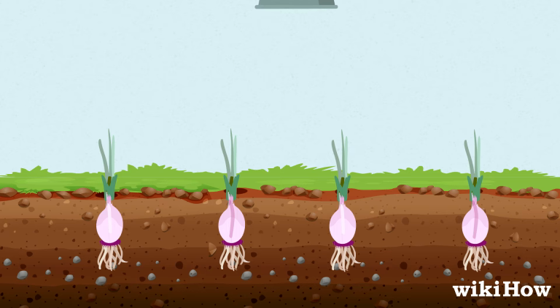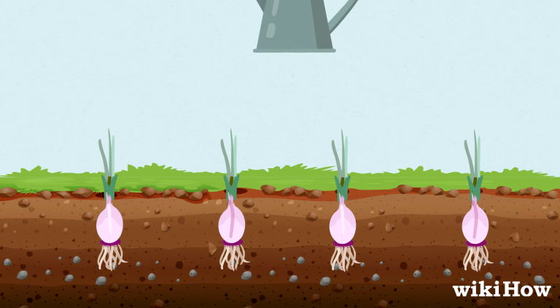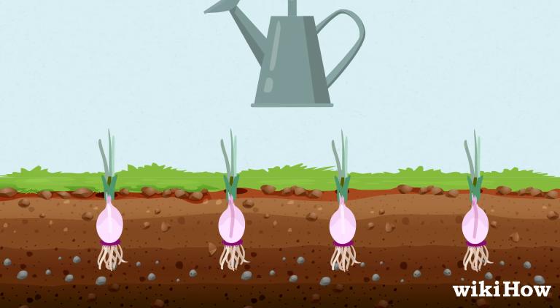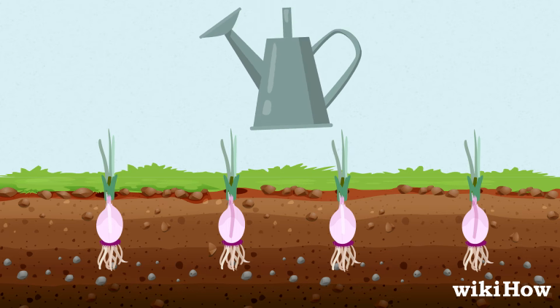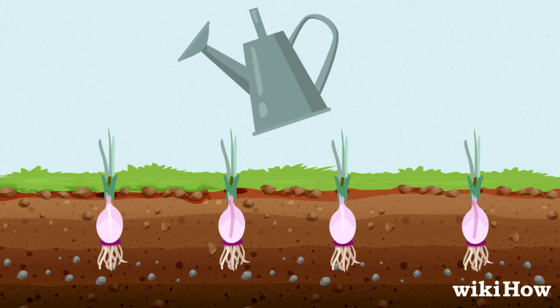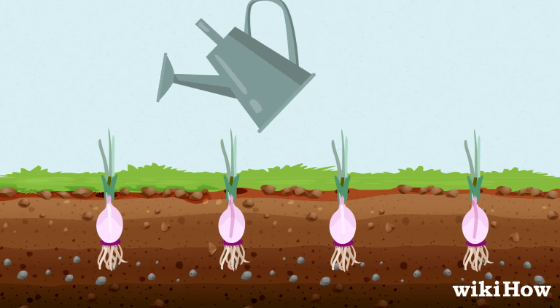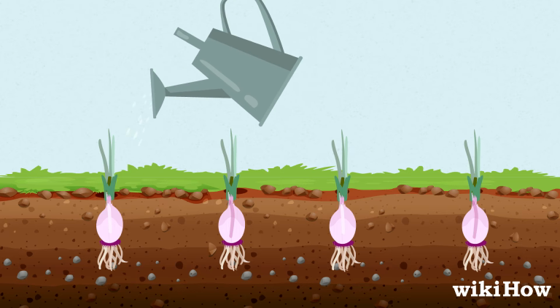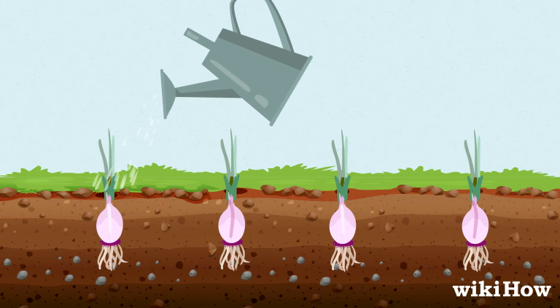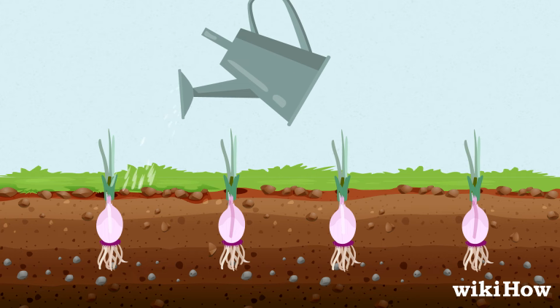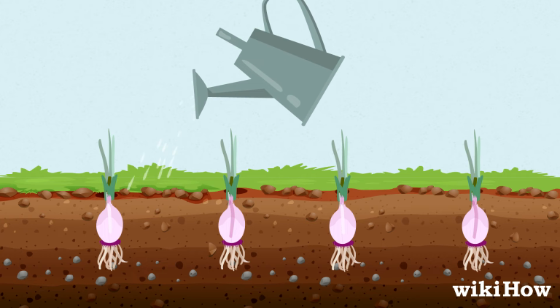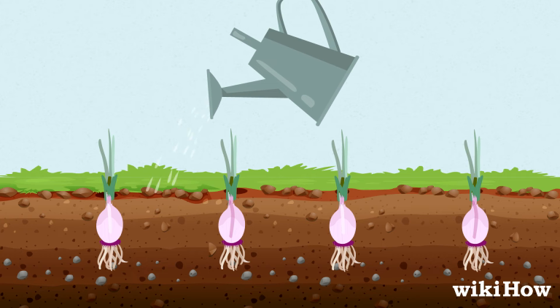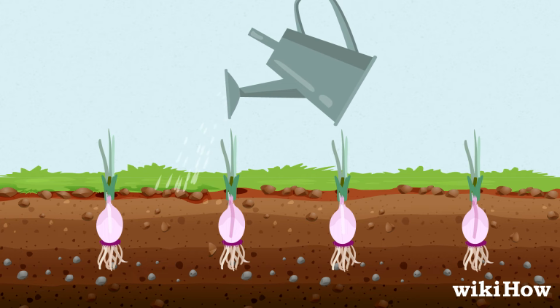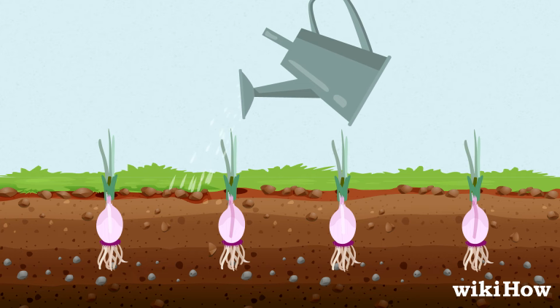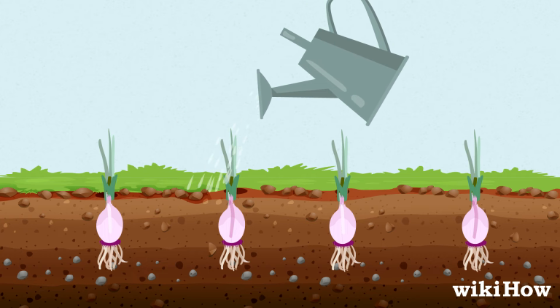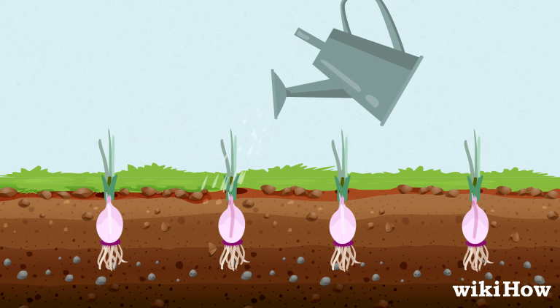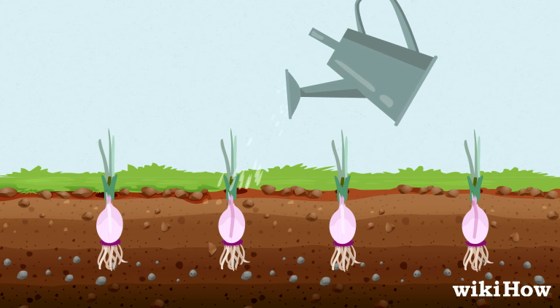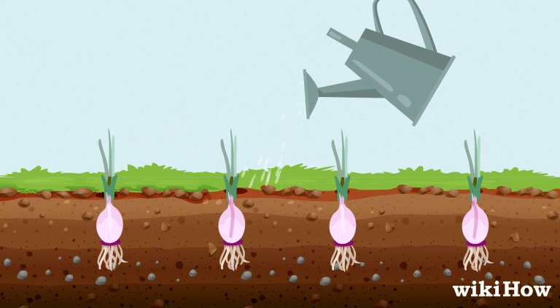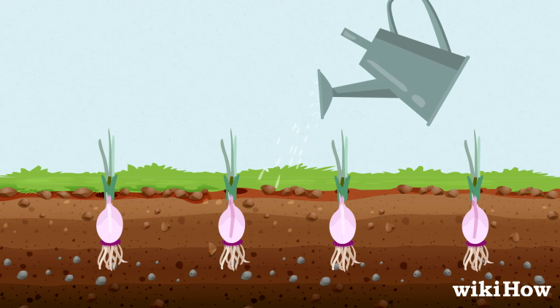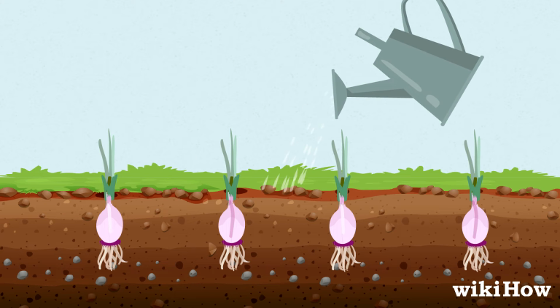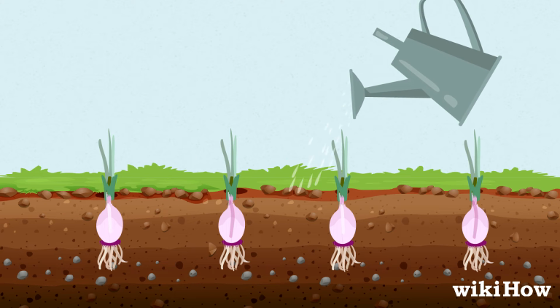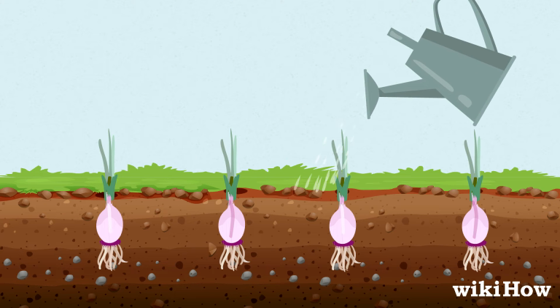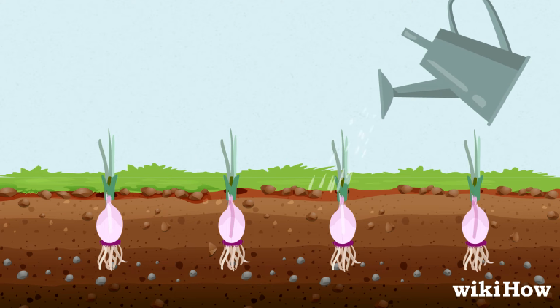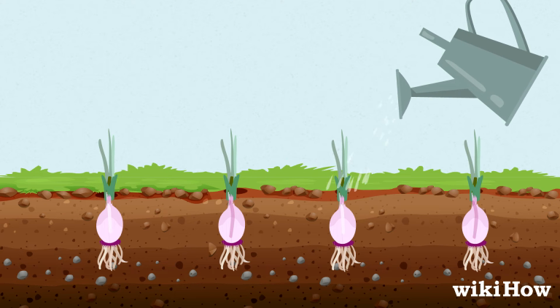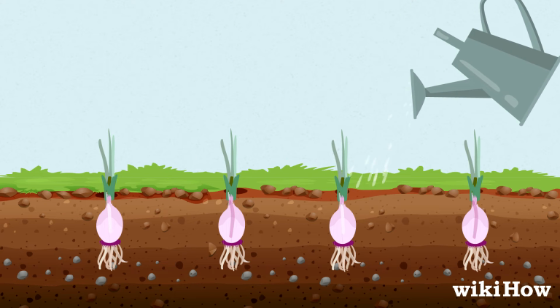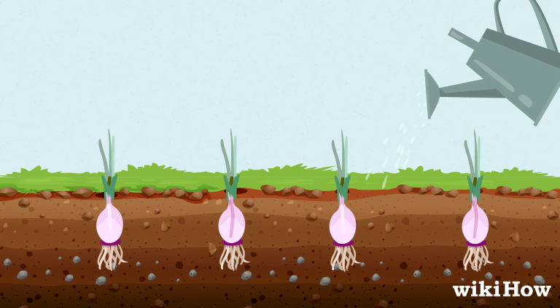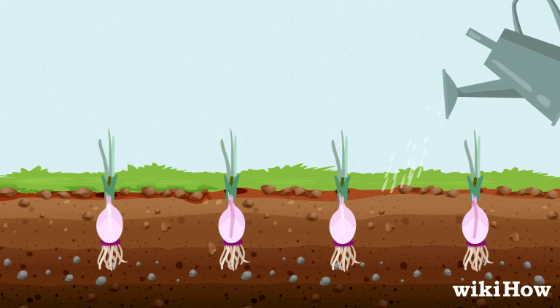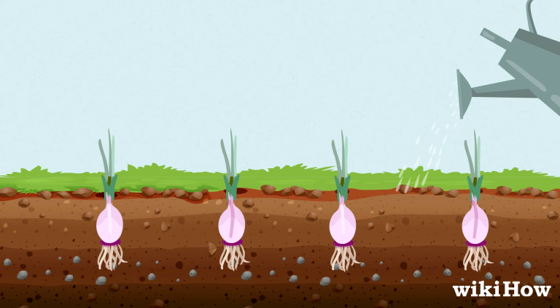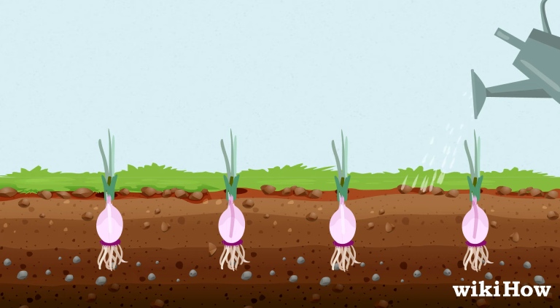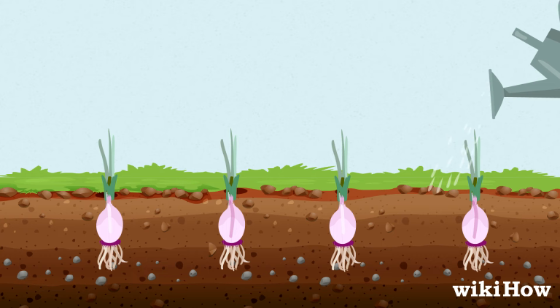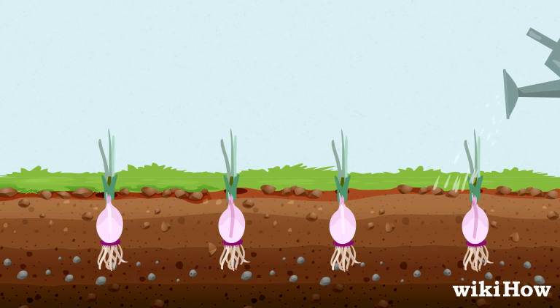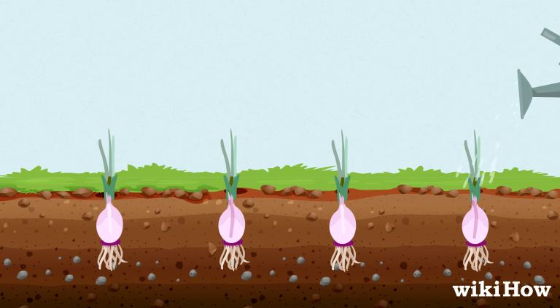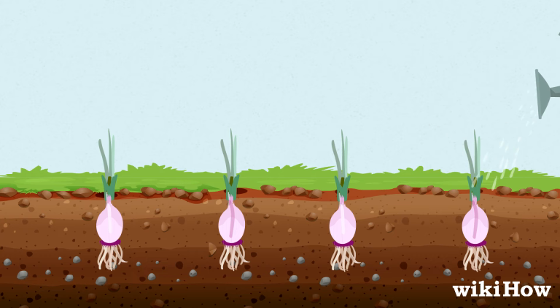Water the sprouts regularly so the soil is always damp, but not soaking wet.